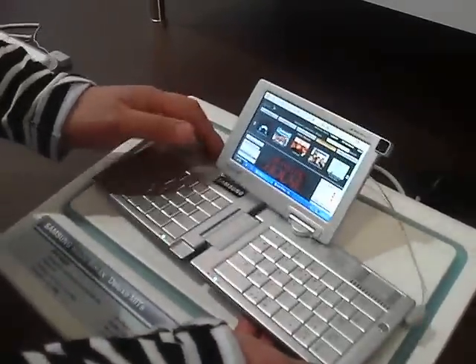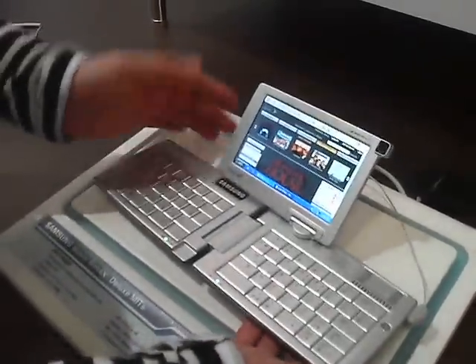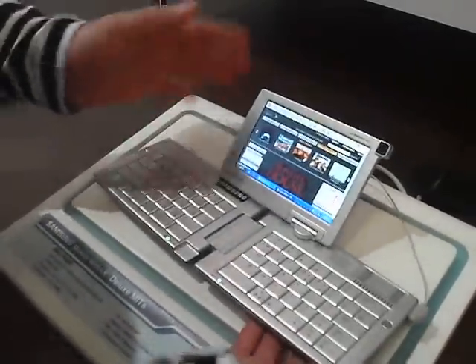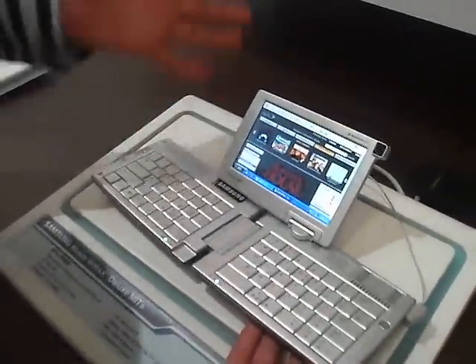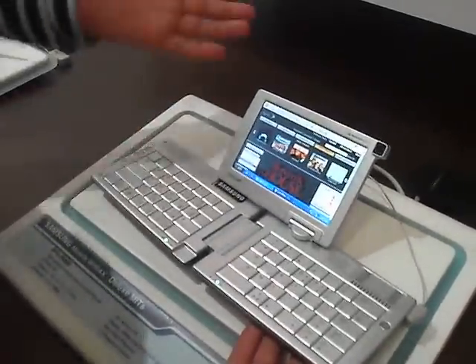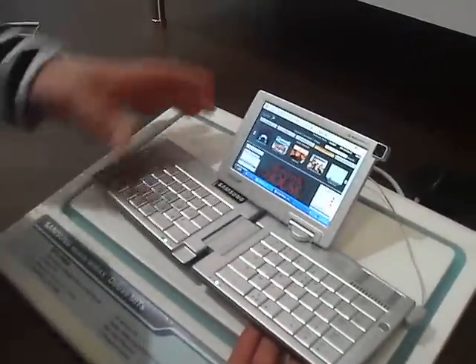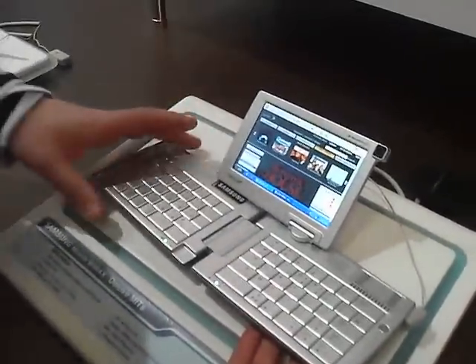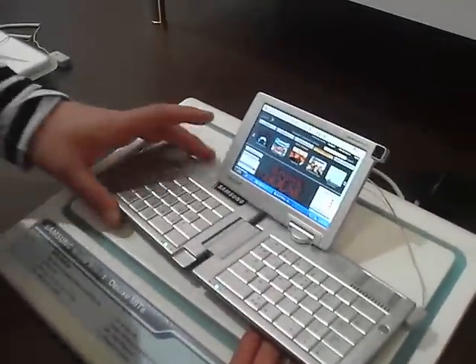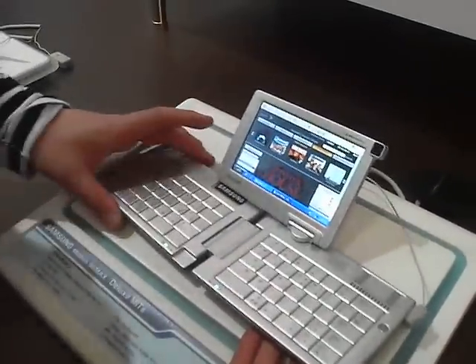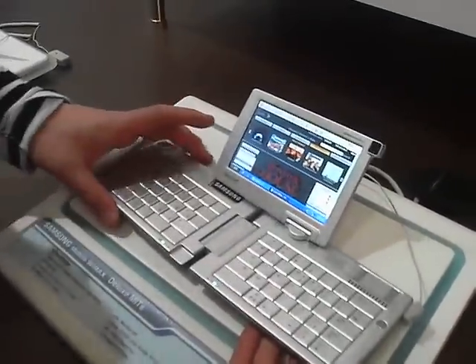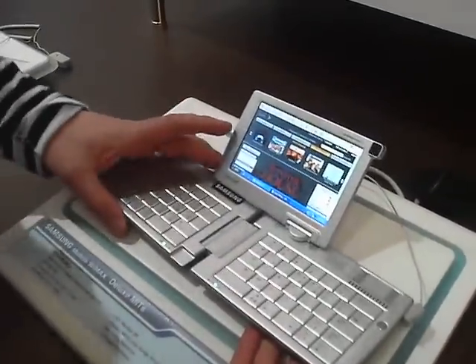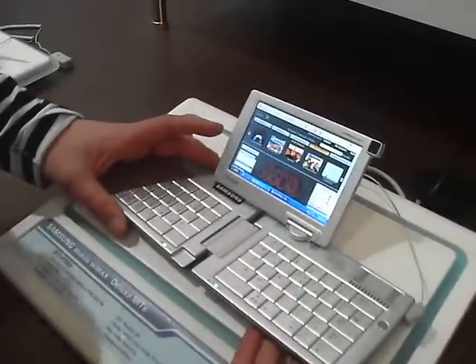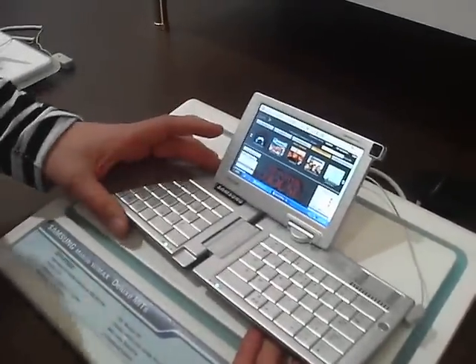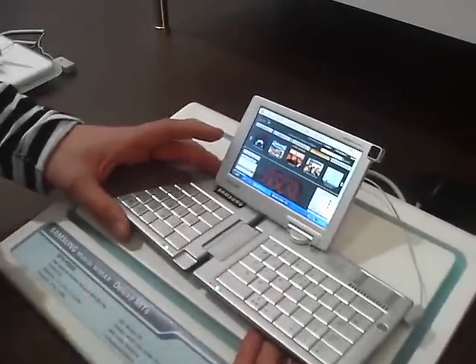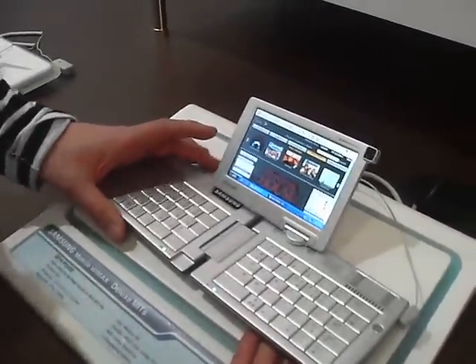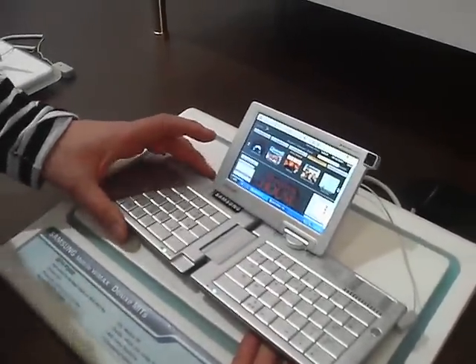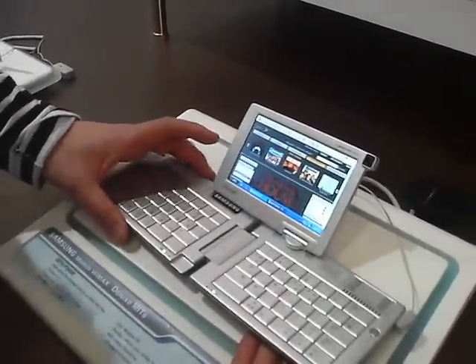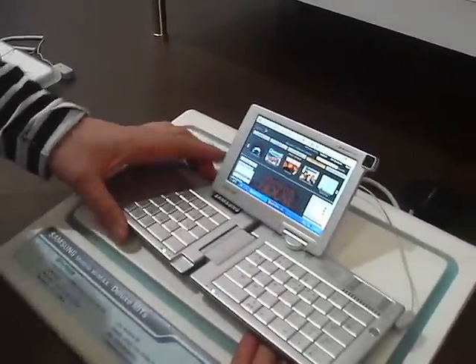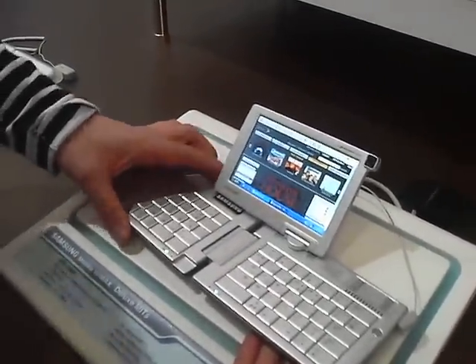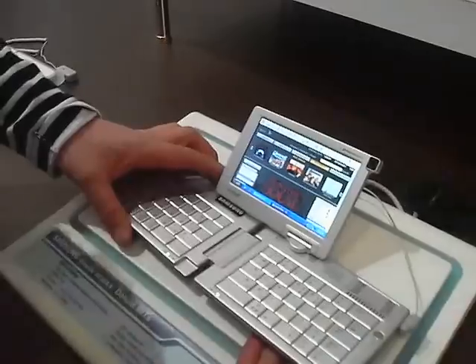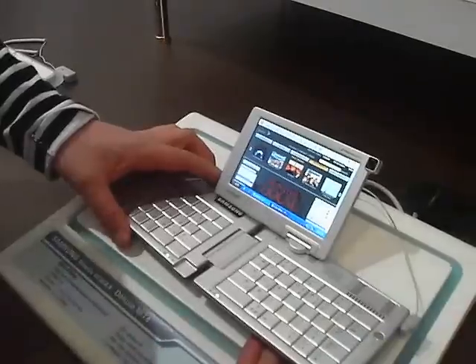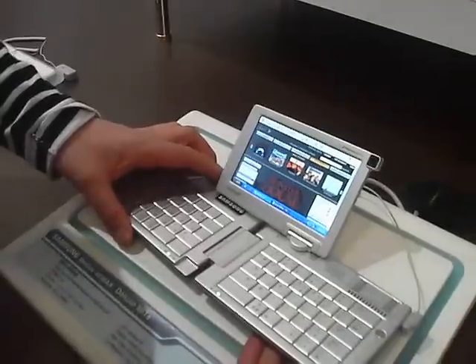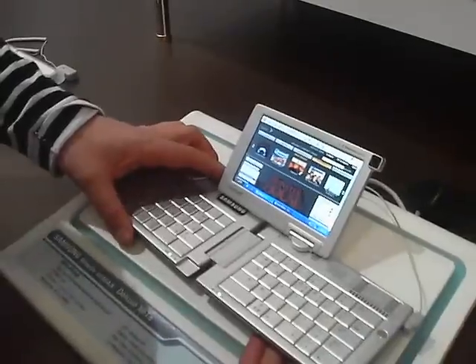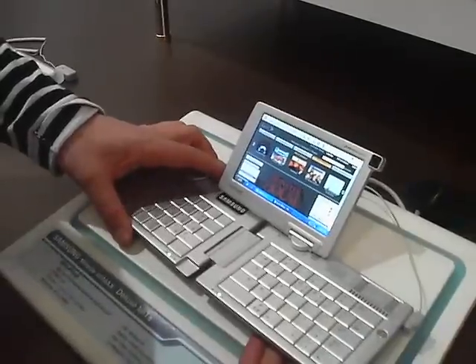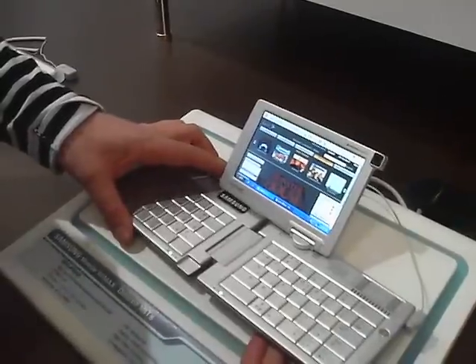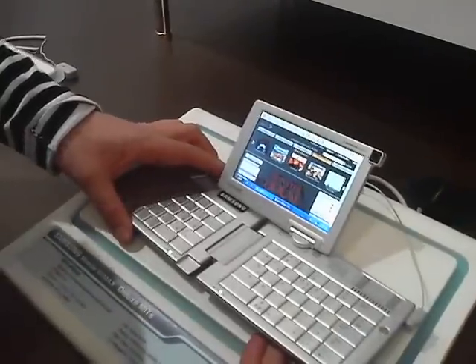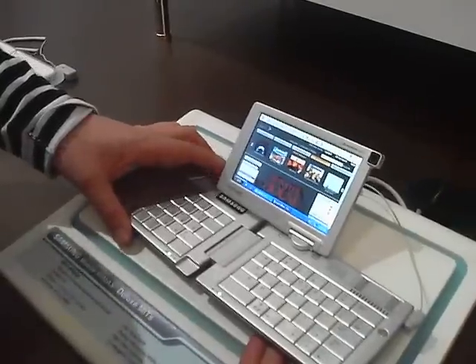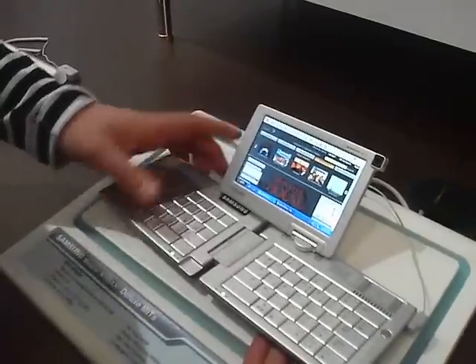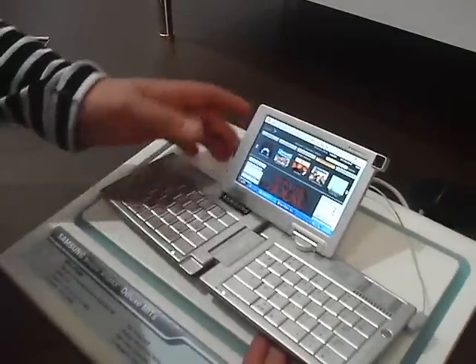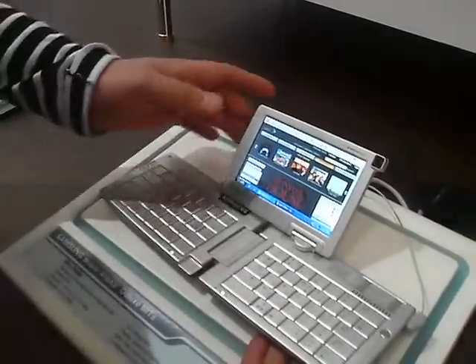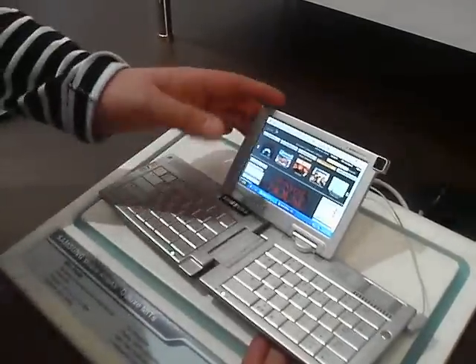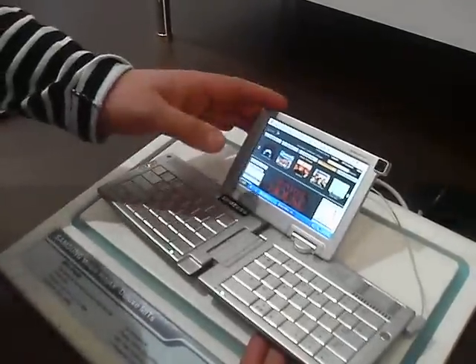It's a pretty impressive piece of kit. I really like this — I much prefer it to the other ultra mobile PCs you see.